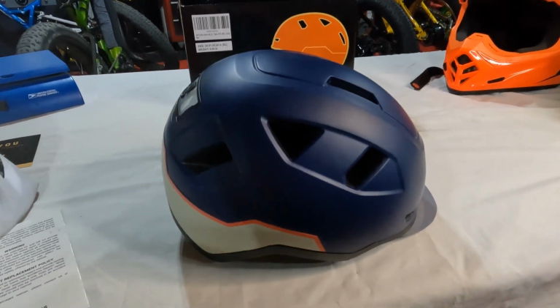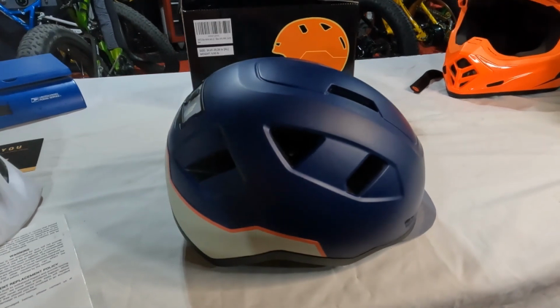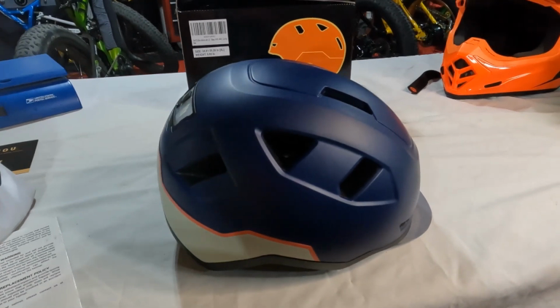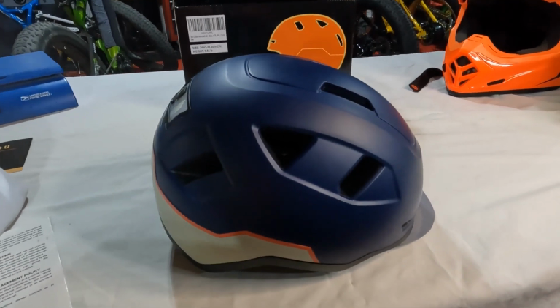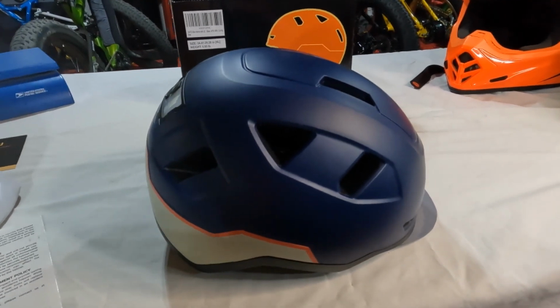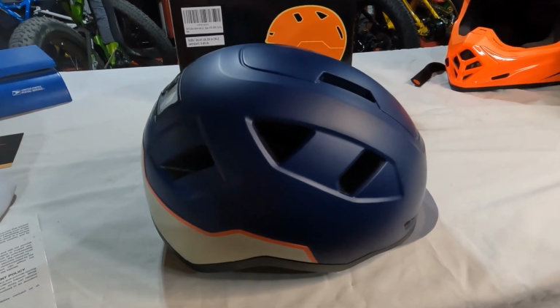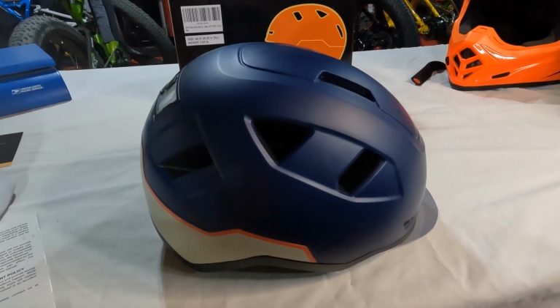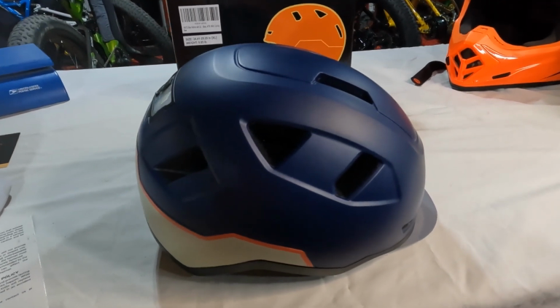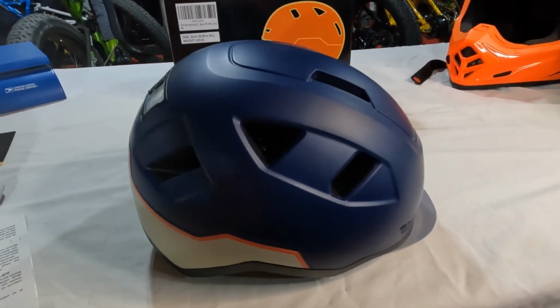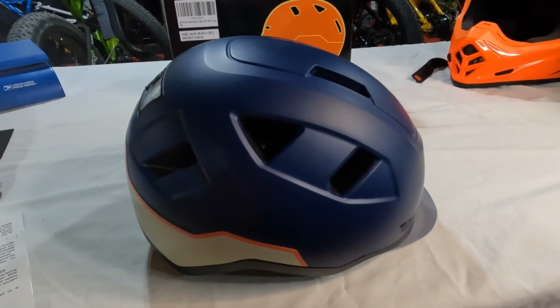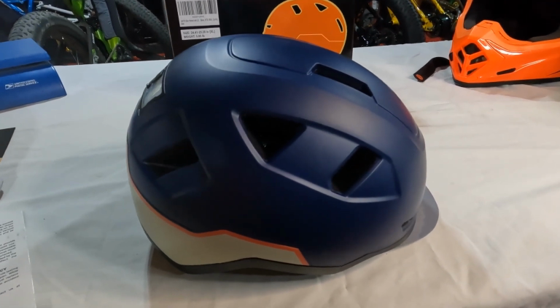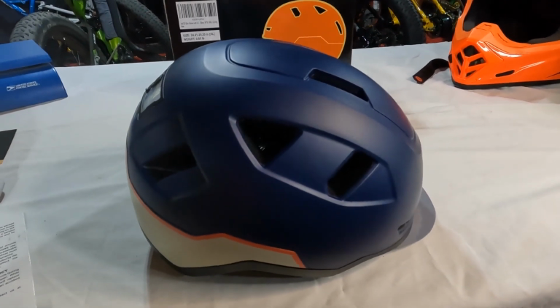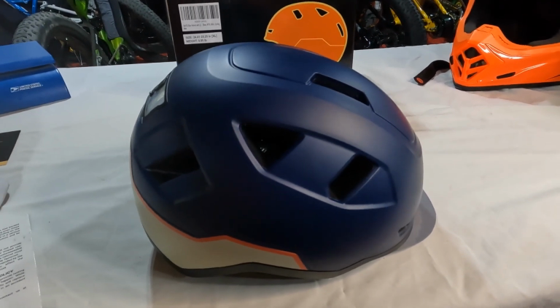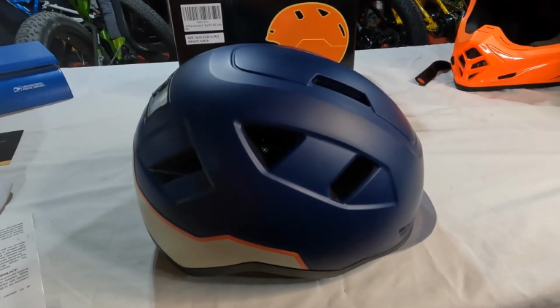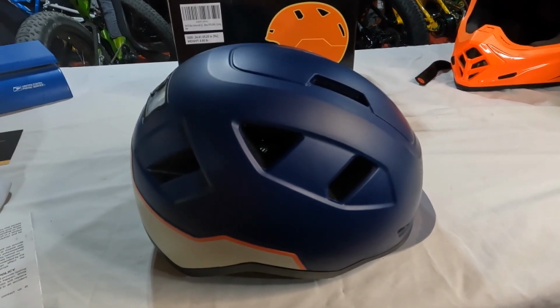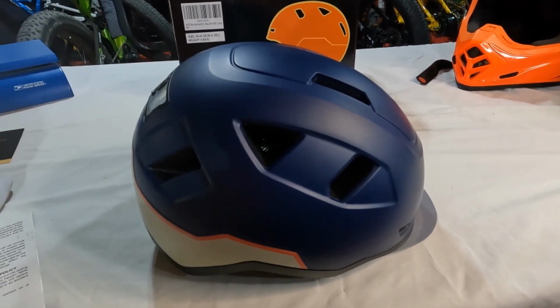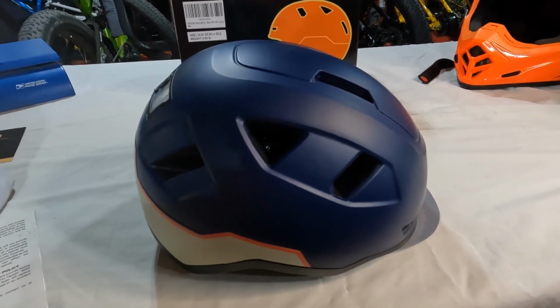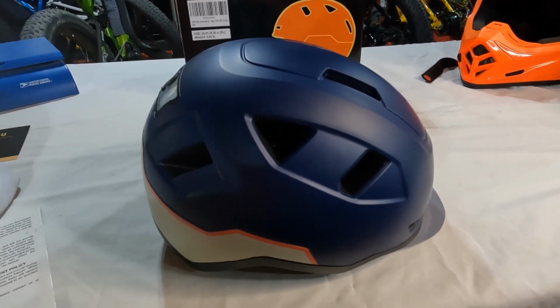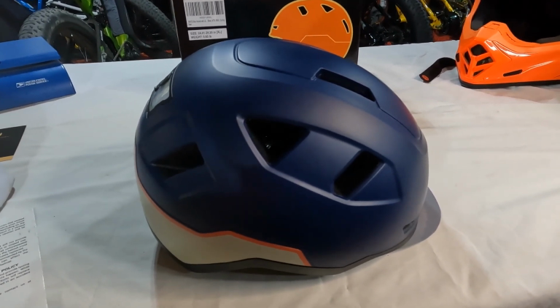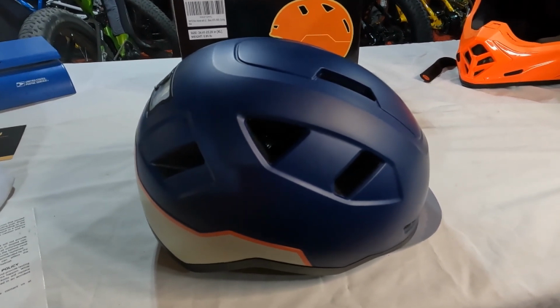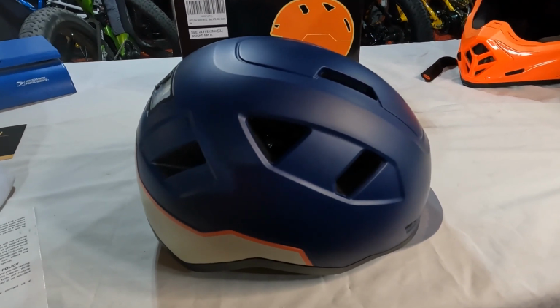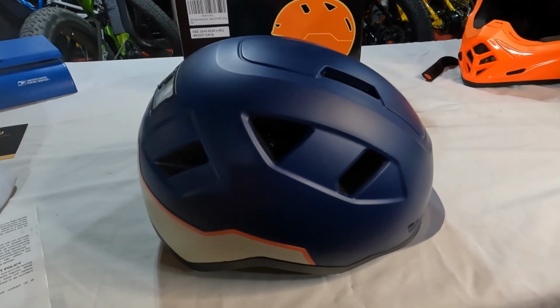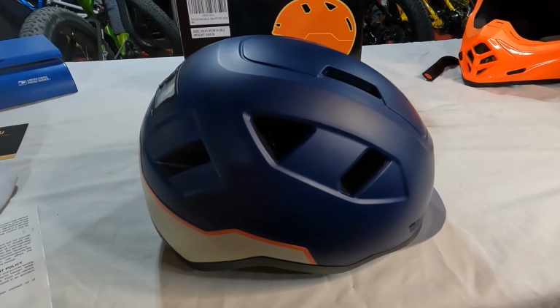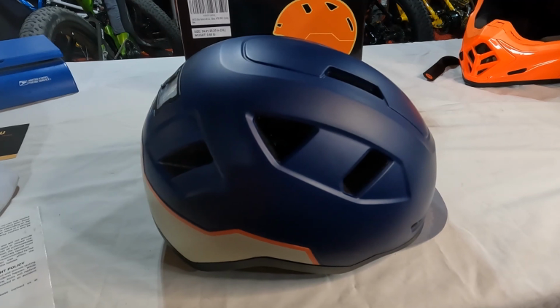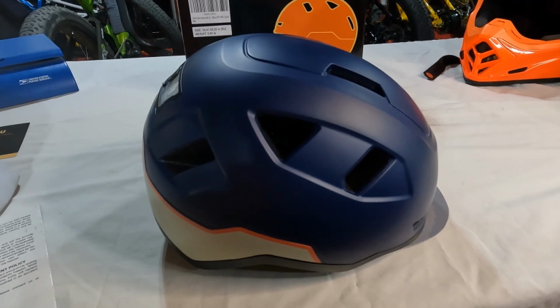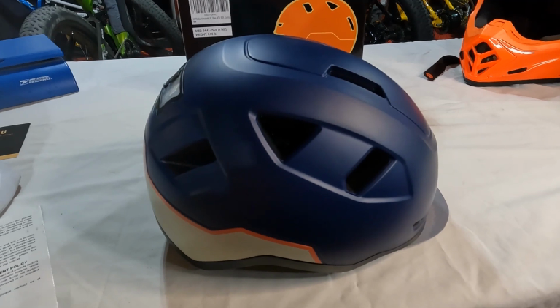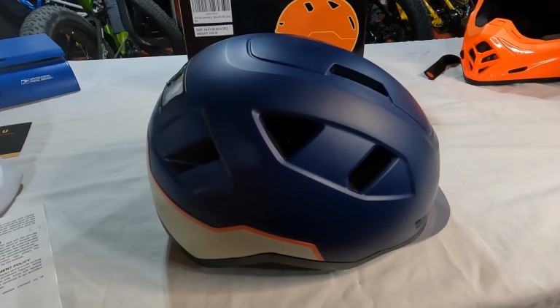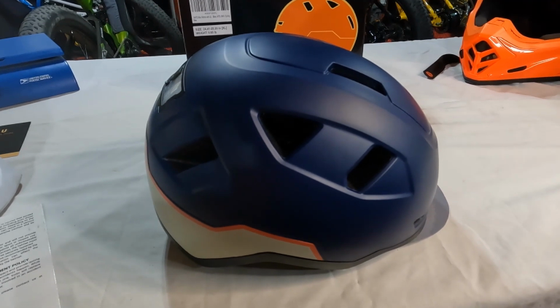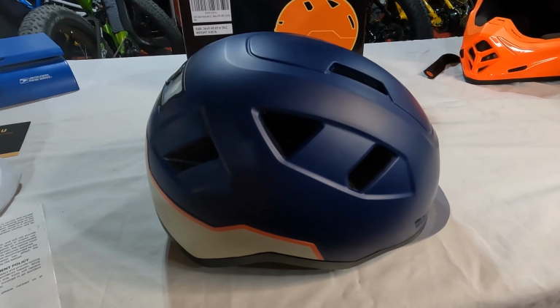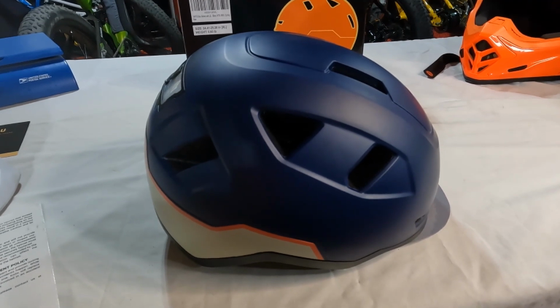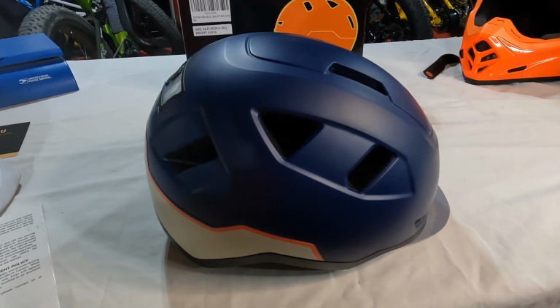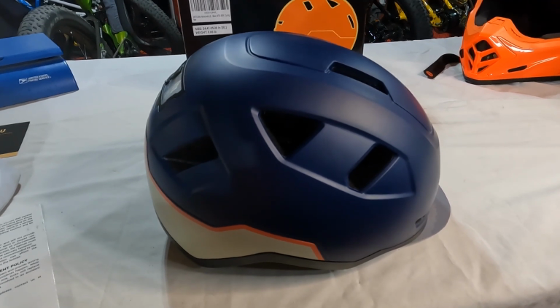Hey everyone! Today I've got a product review of the XNITO eBike helmet.